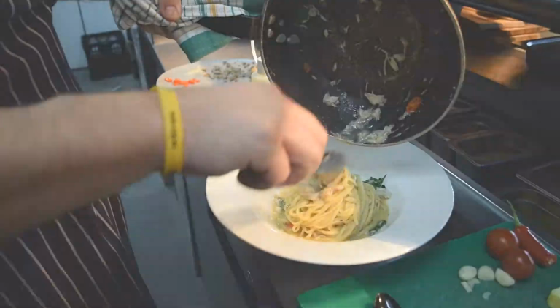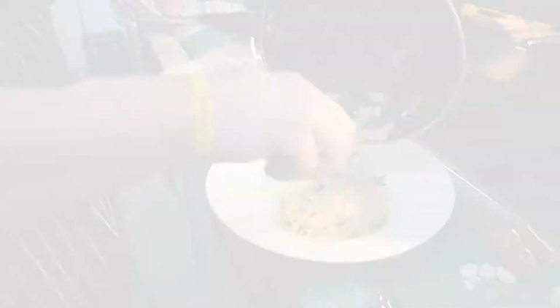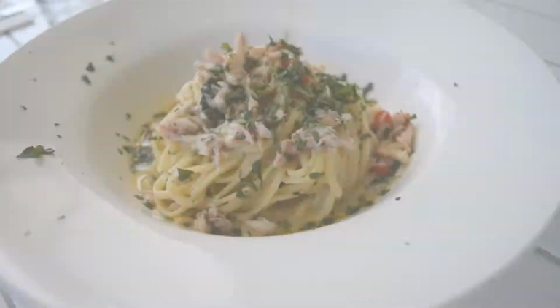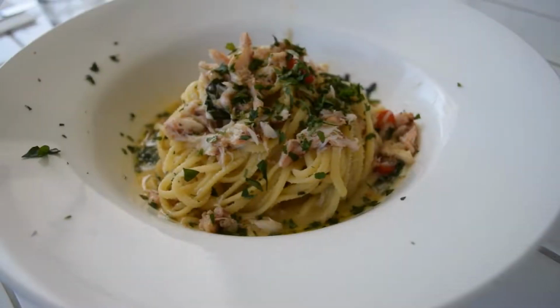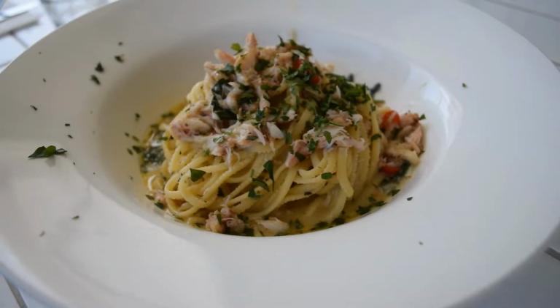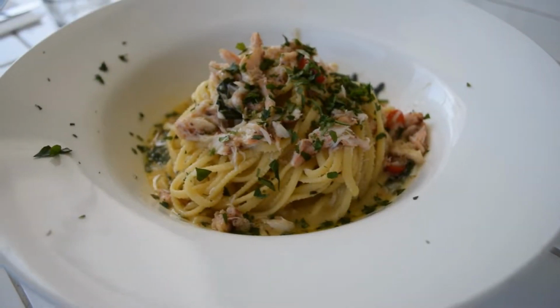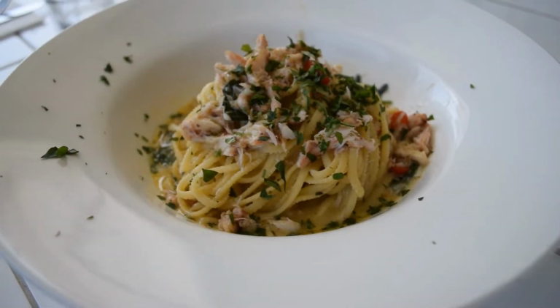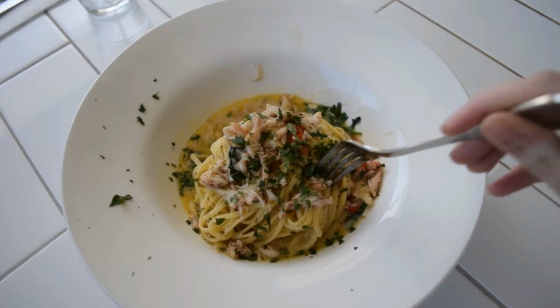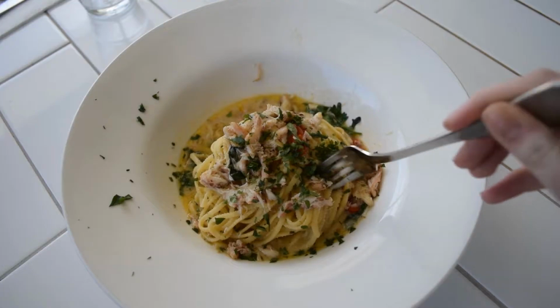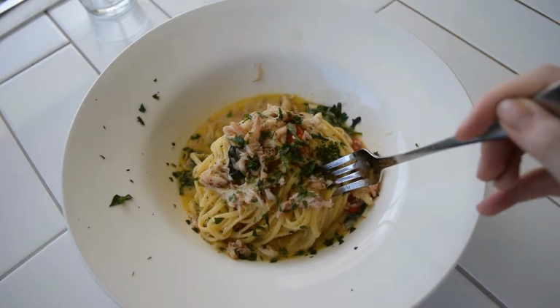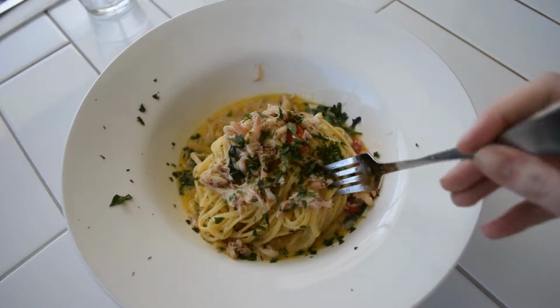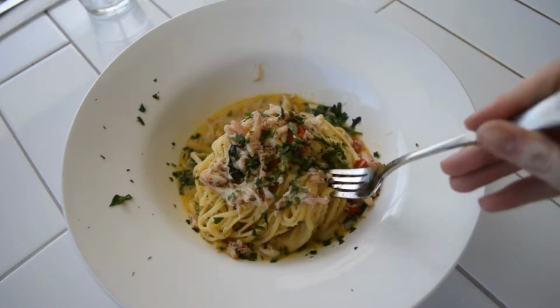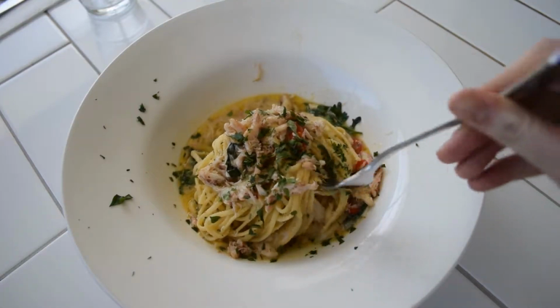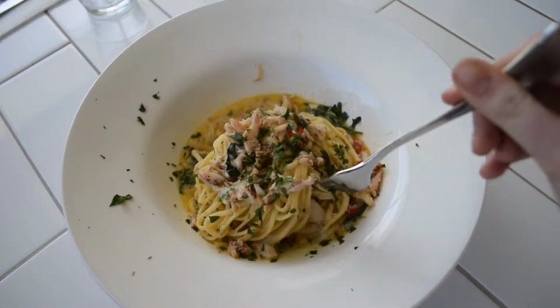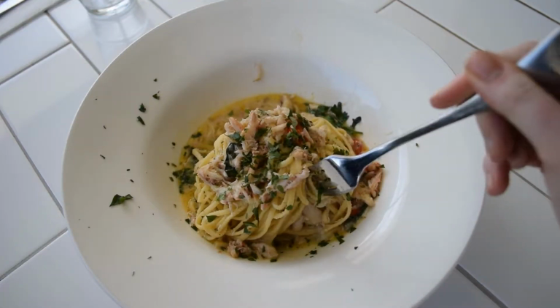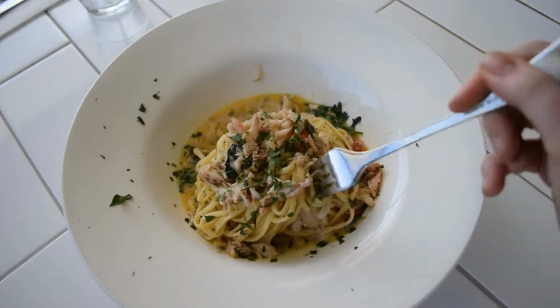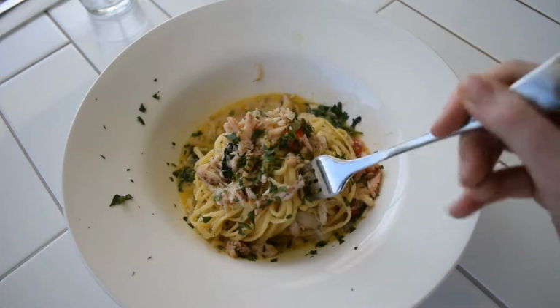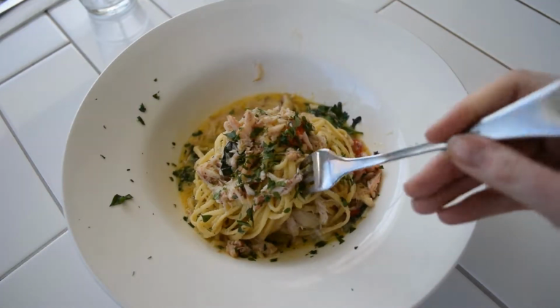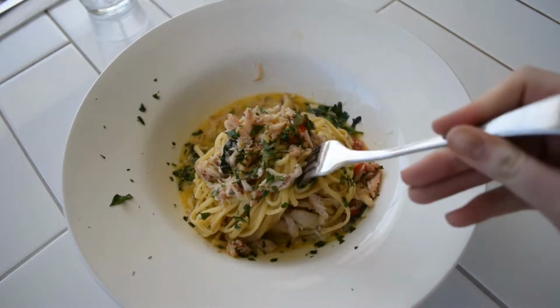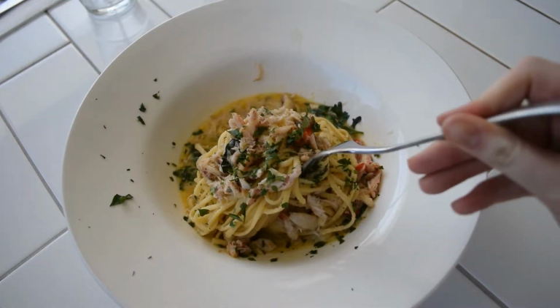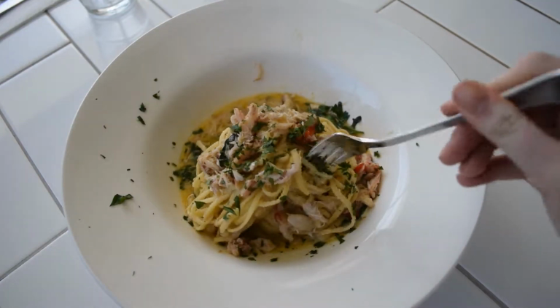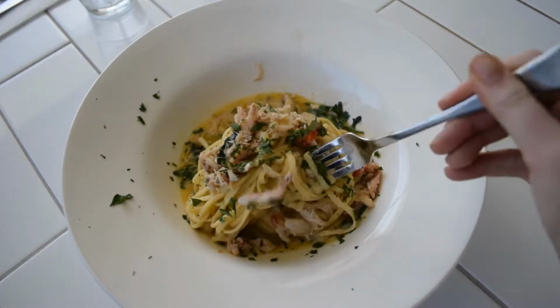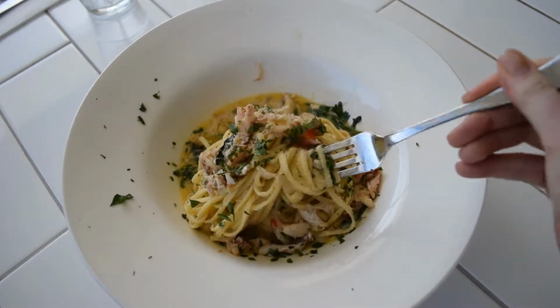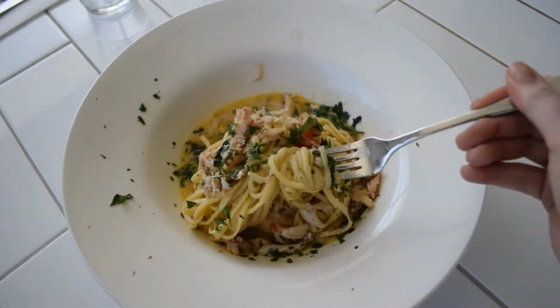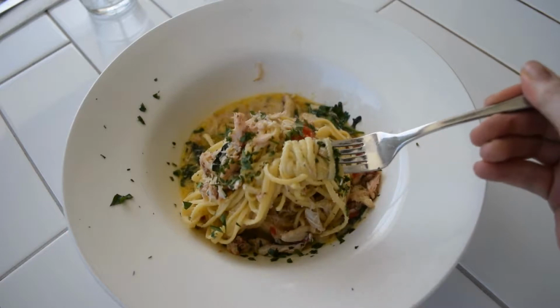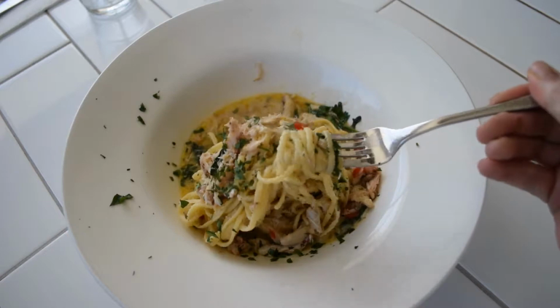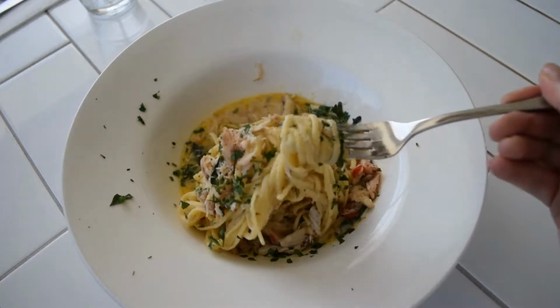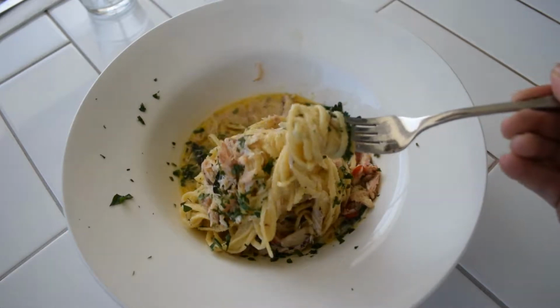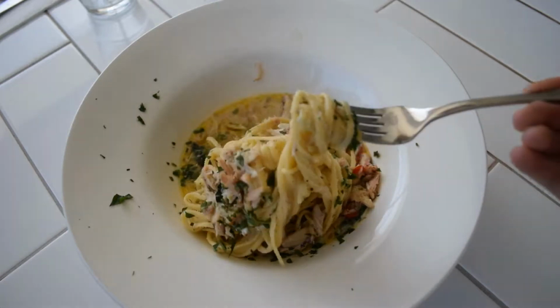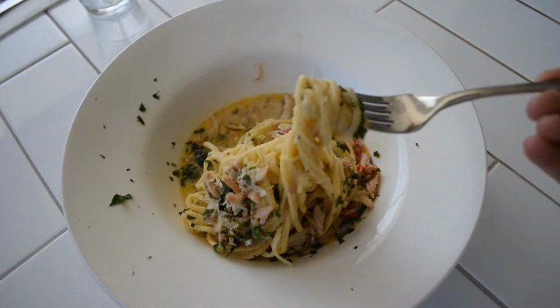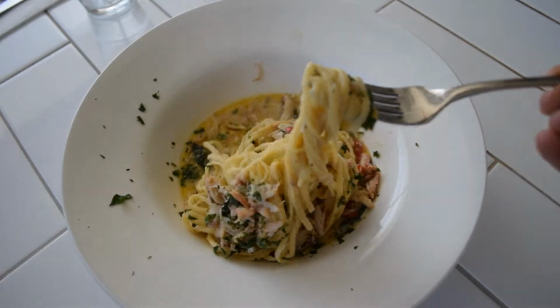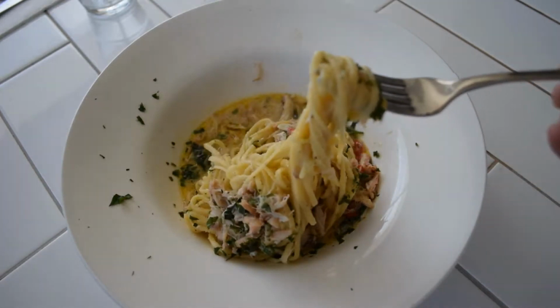And that guys is the perfect crab linguine. Beautiful and tasty.